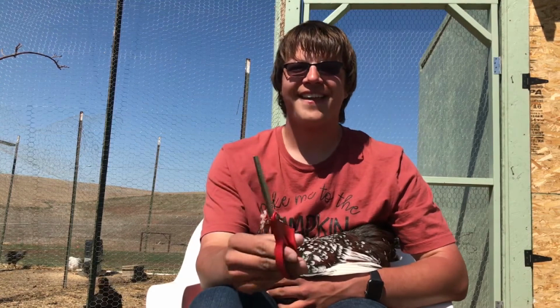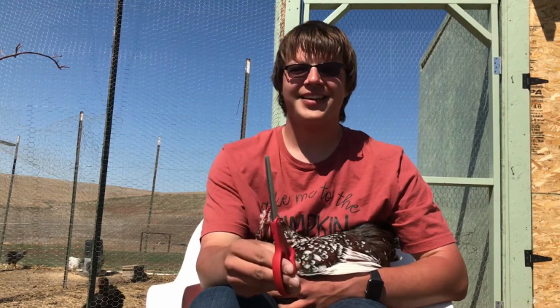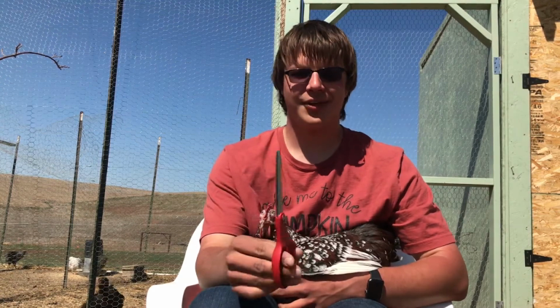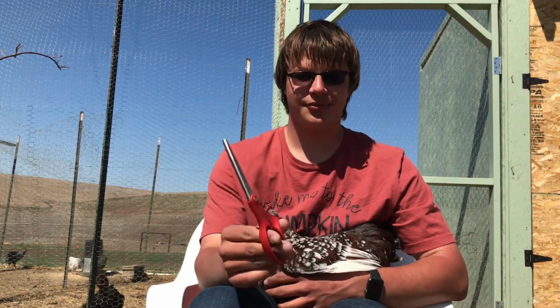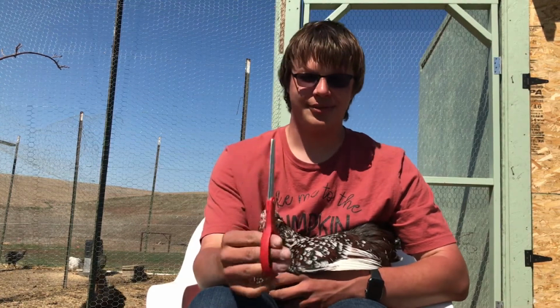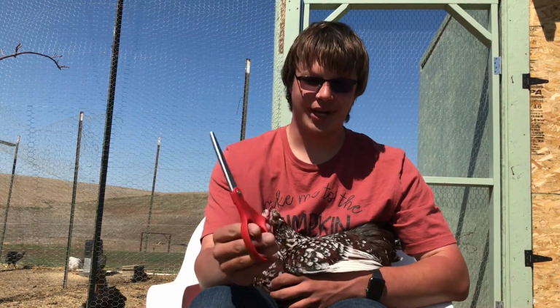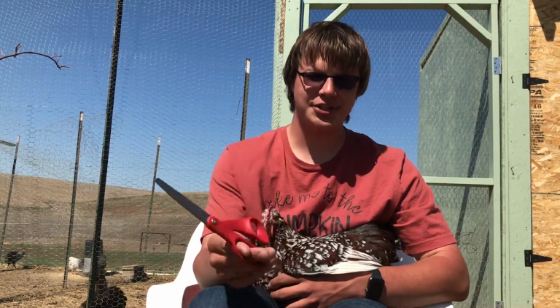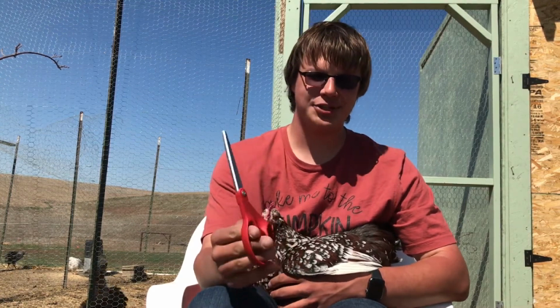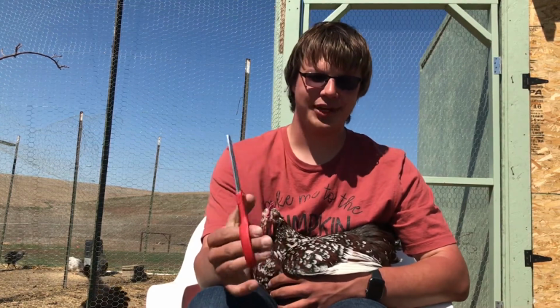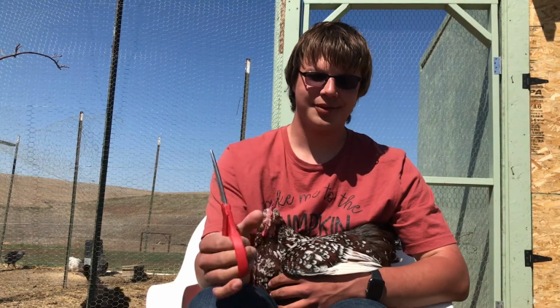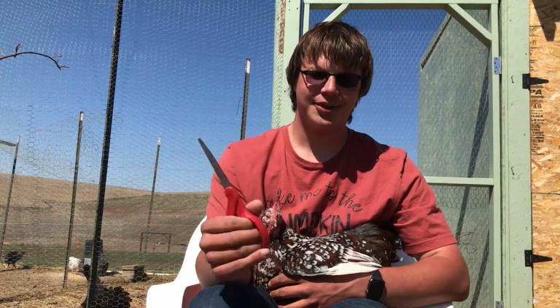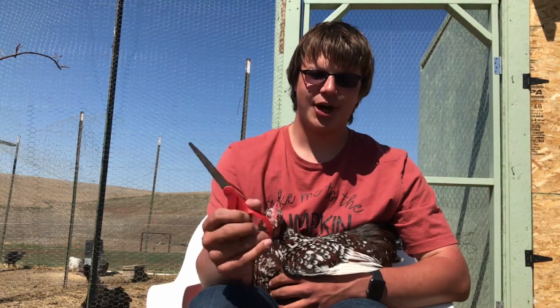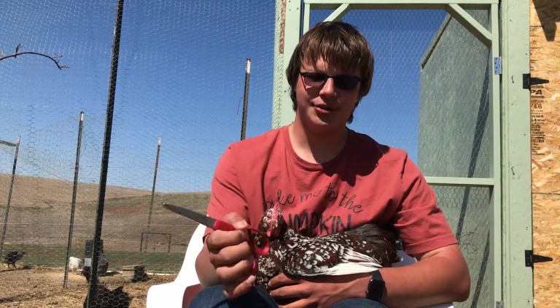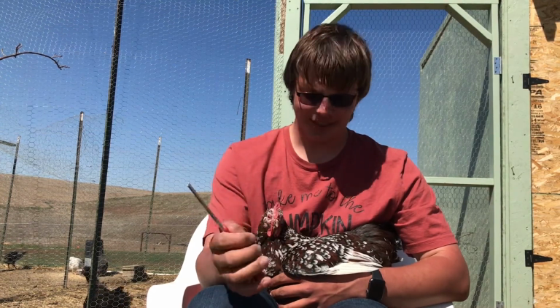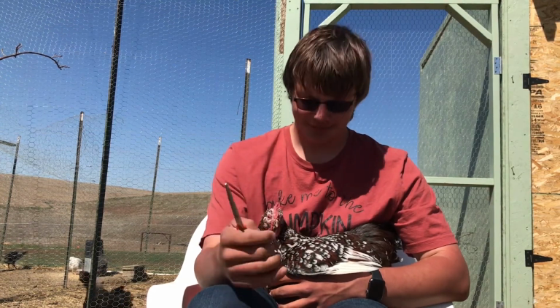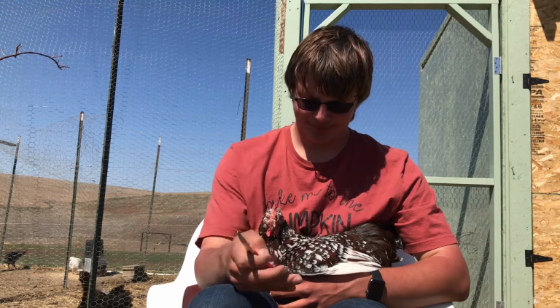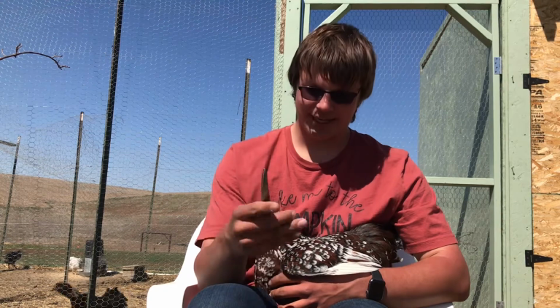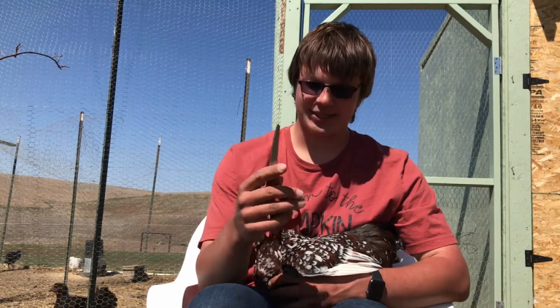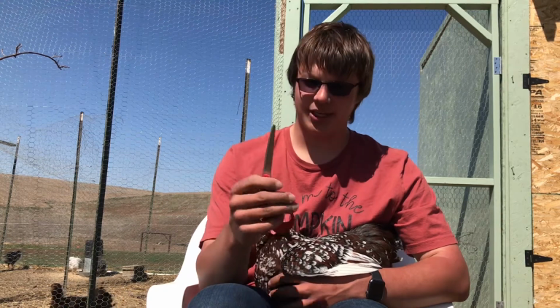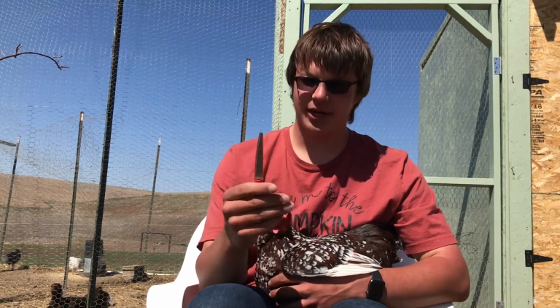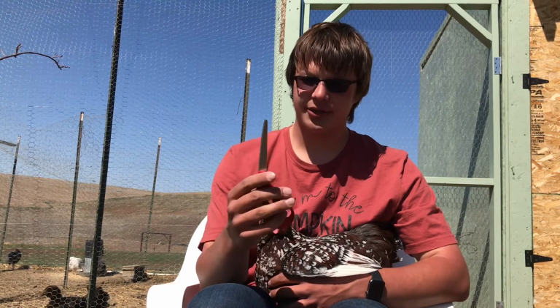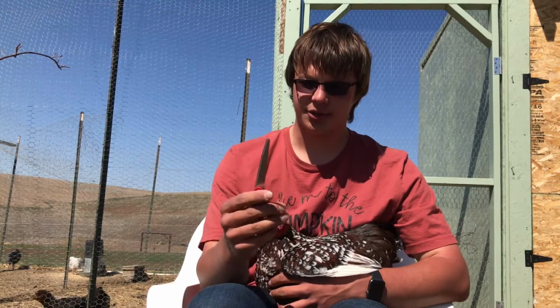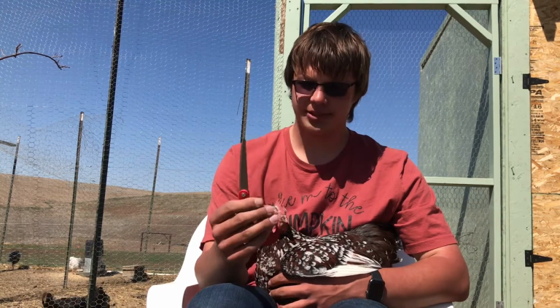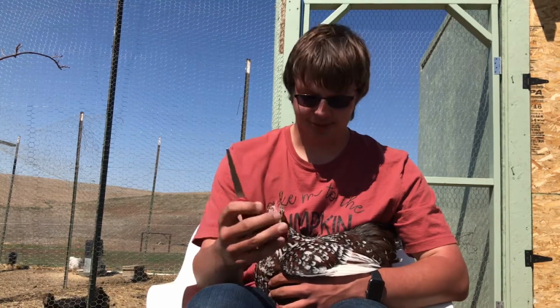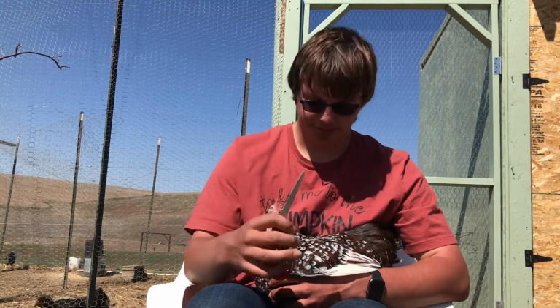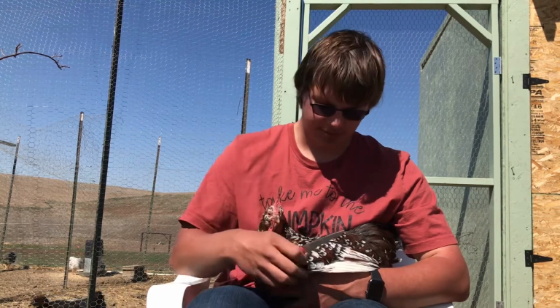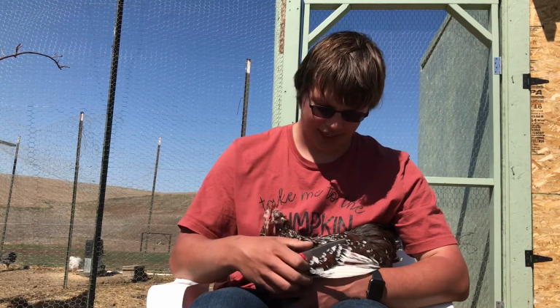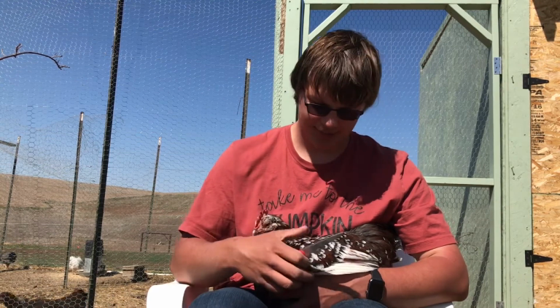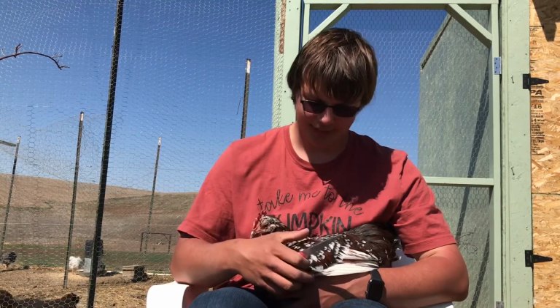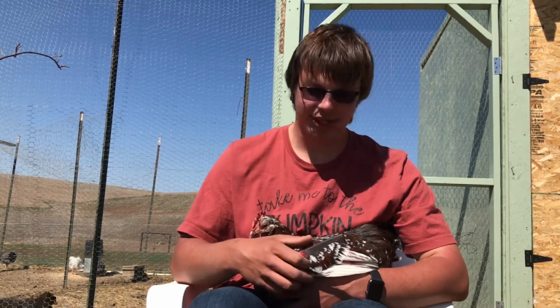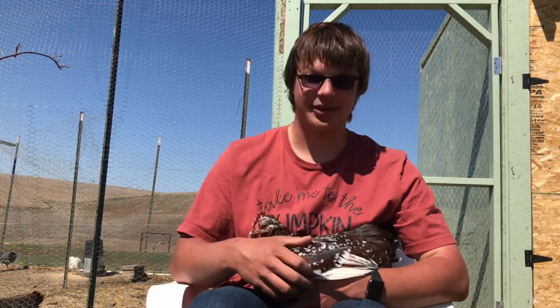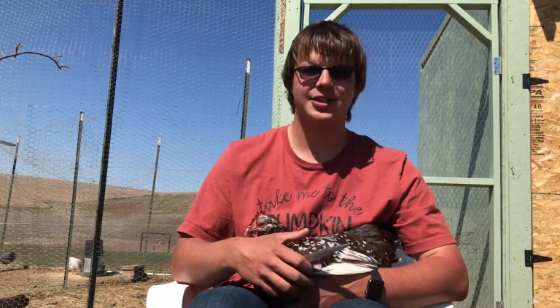Now to cut a chicken's wing, all you'll need is a good pair of sharp scissors and a chicken like so.